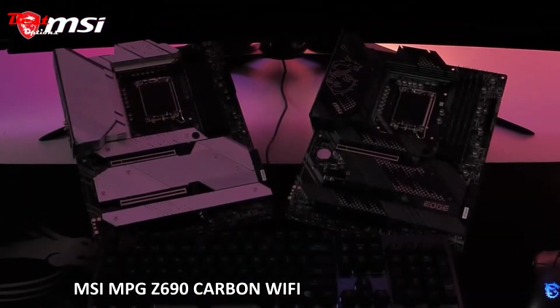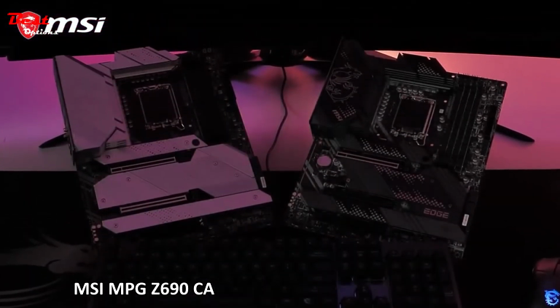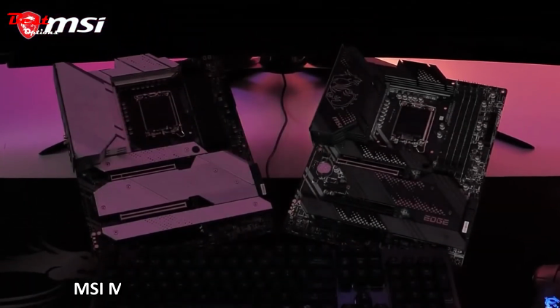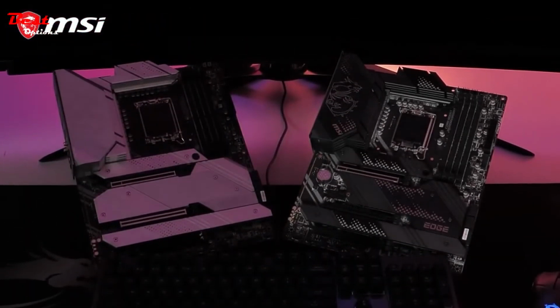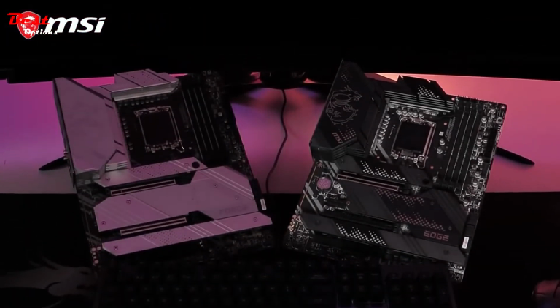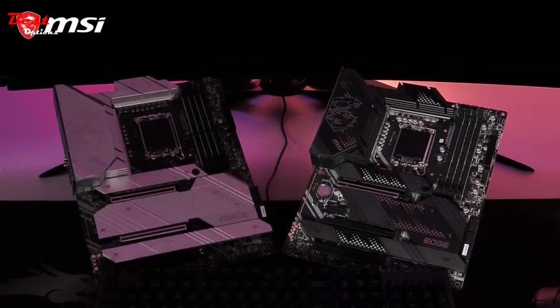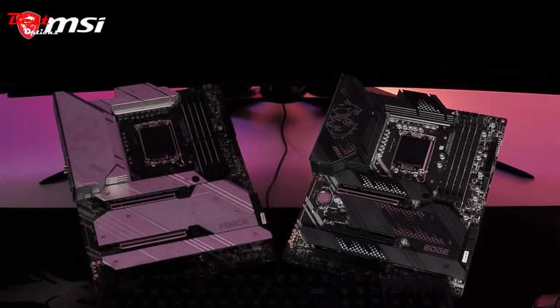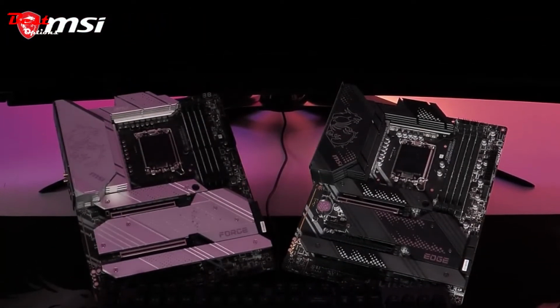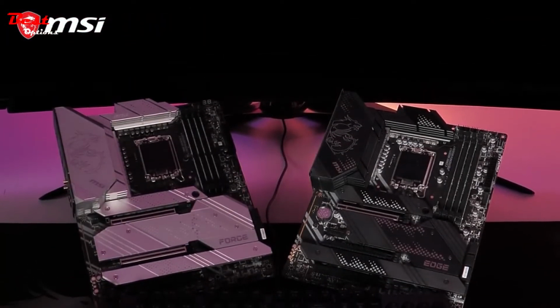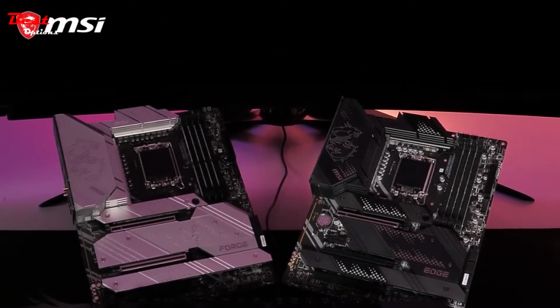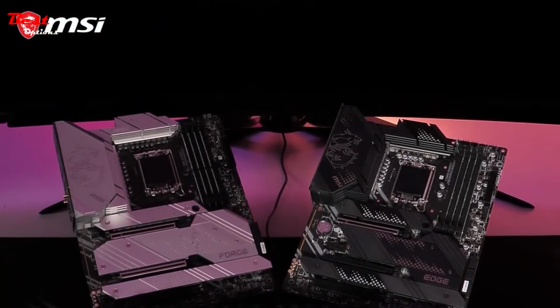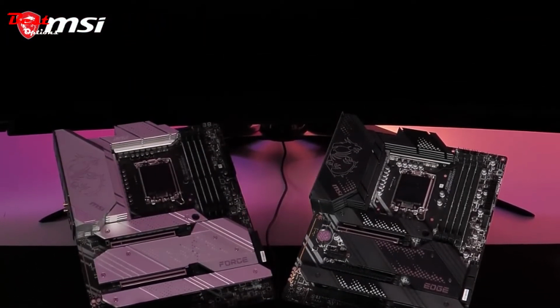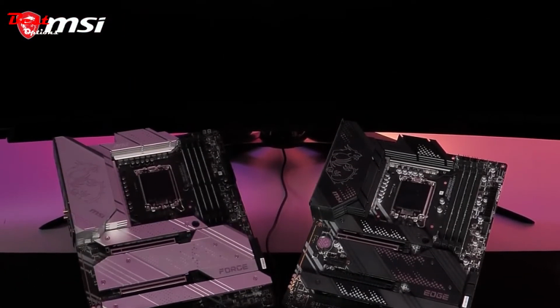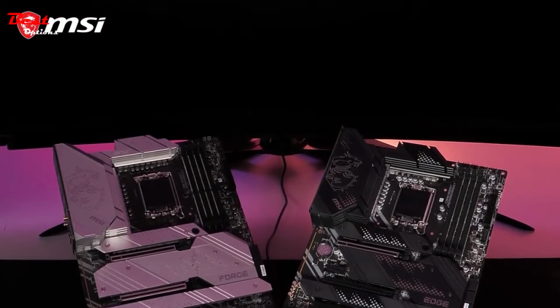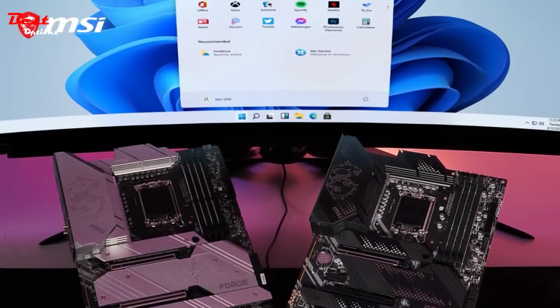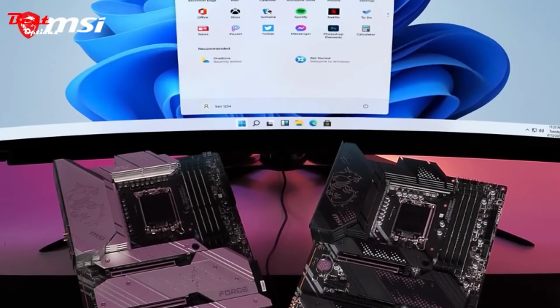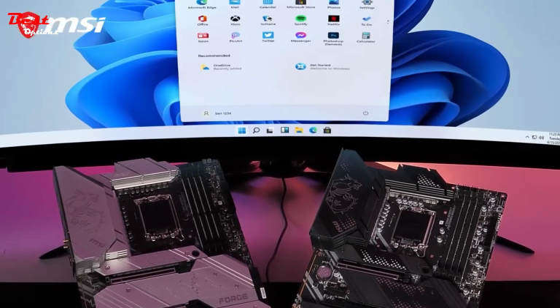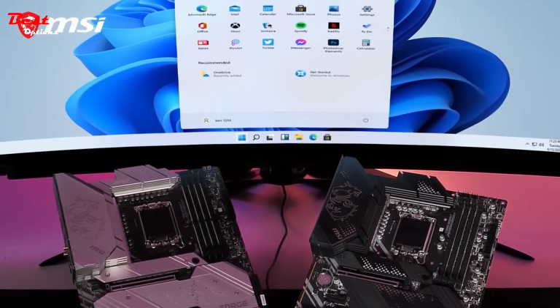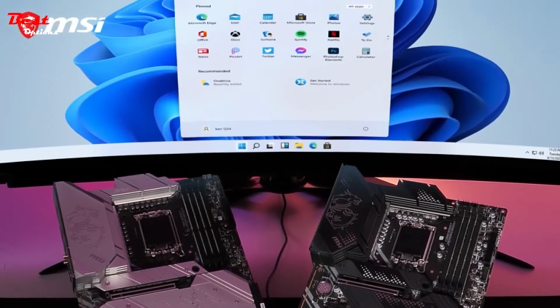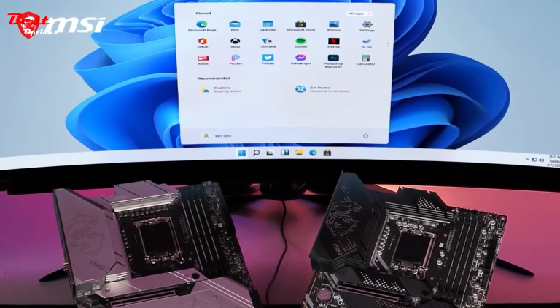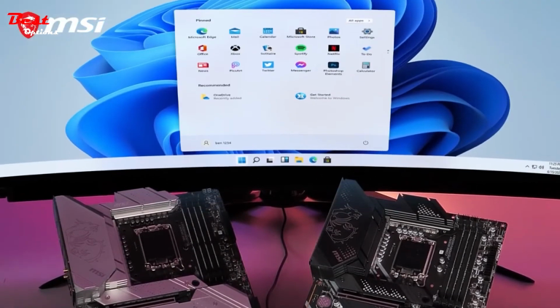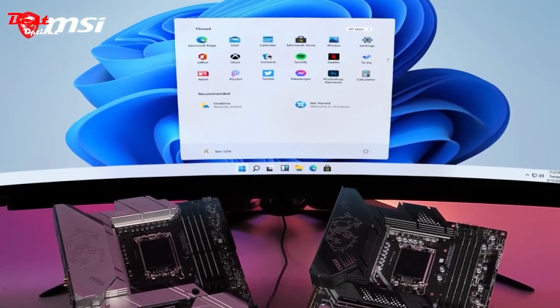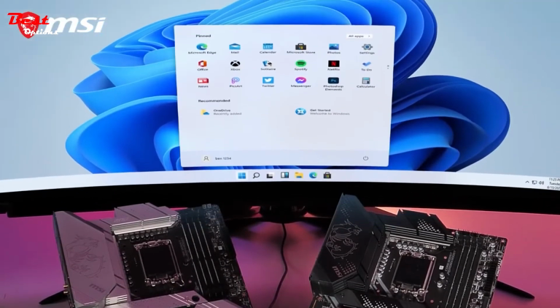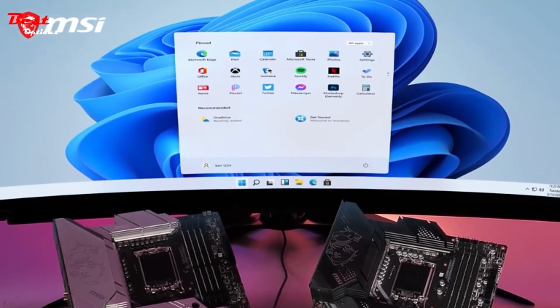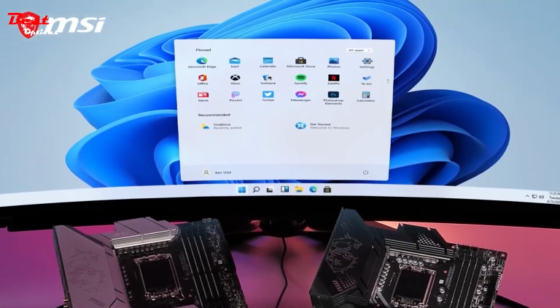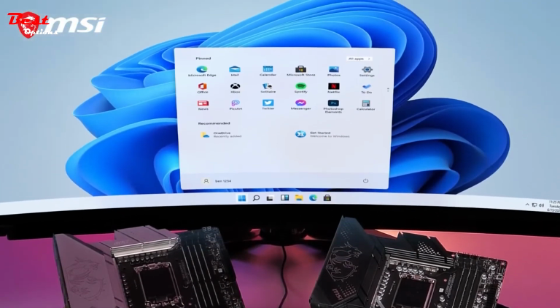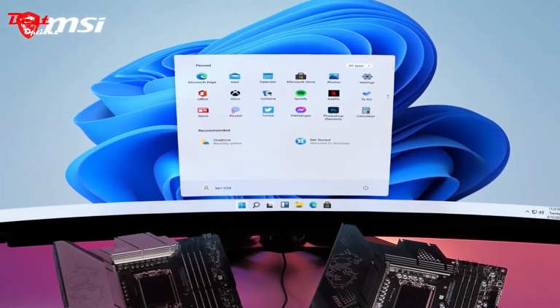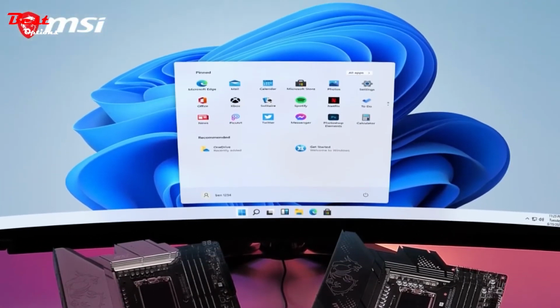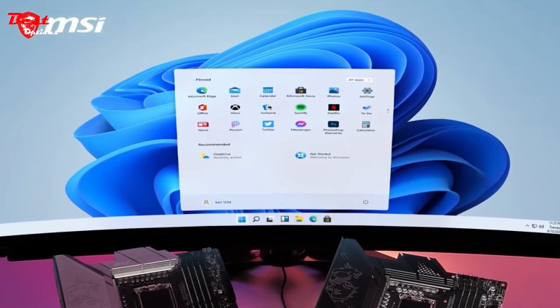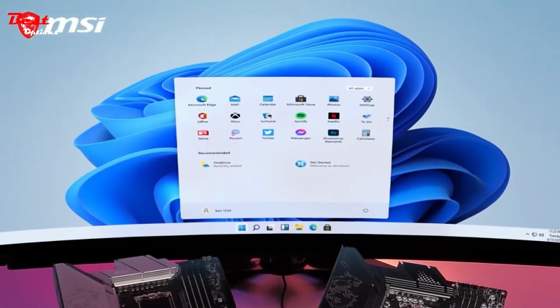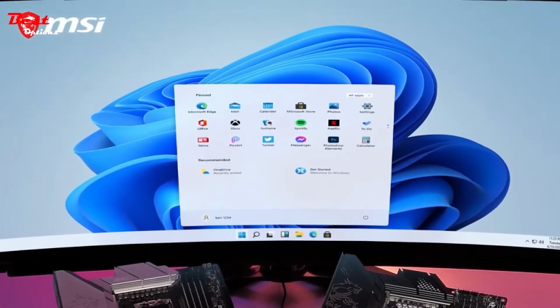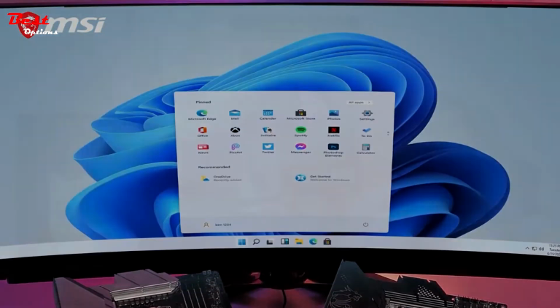All MSI MPG Z690 motherboards are fully compatible with Microsoft Windows 11.